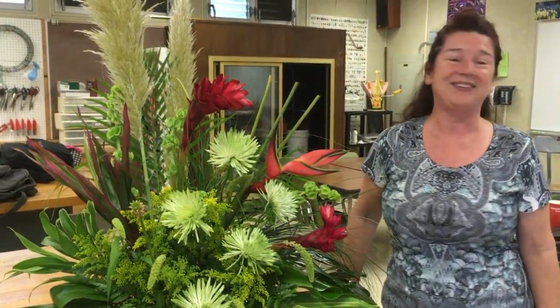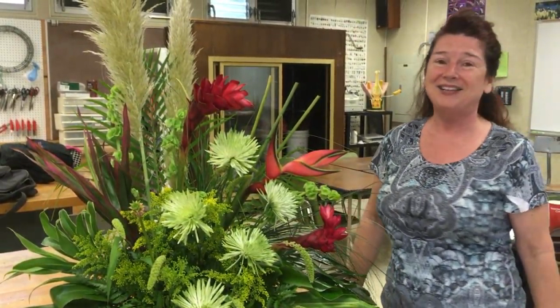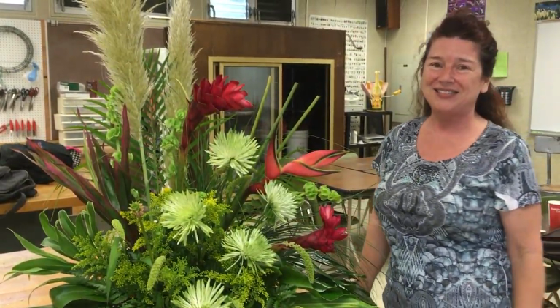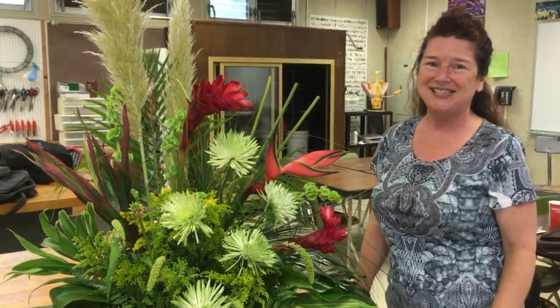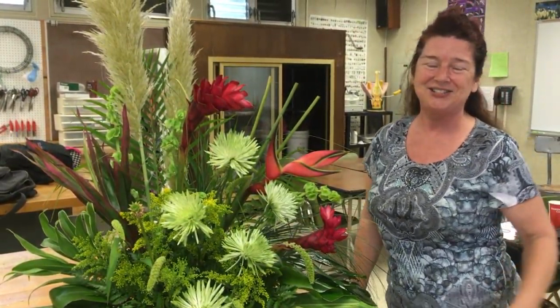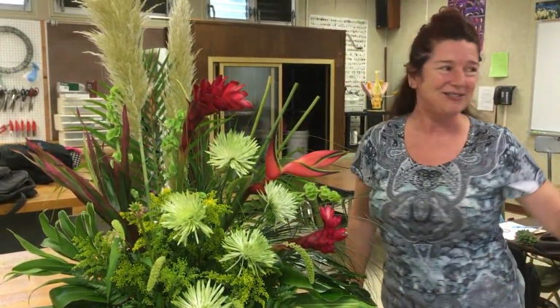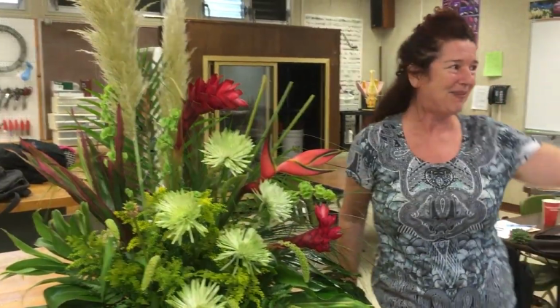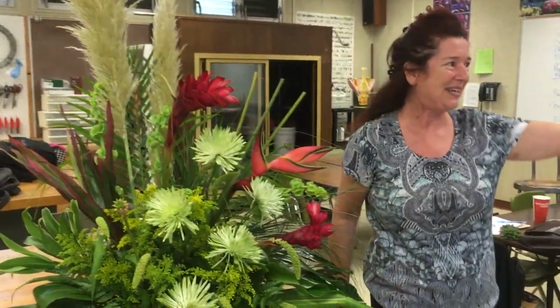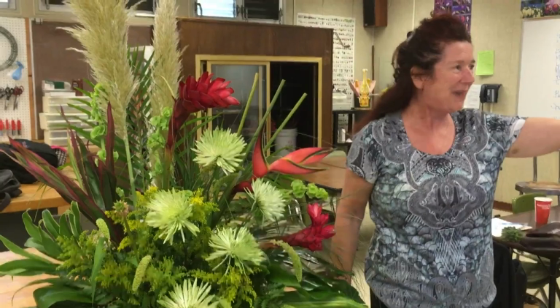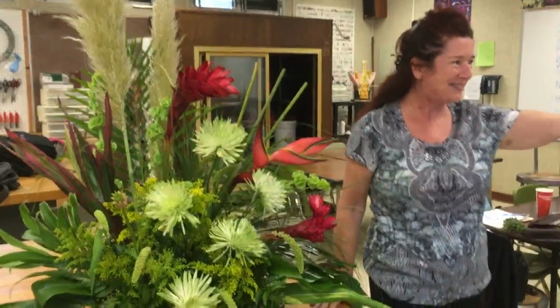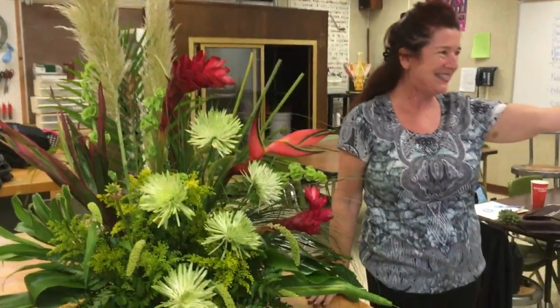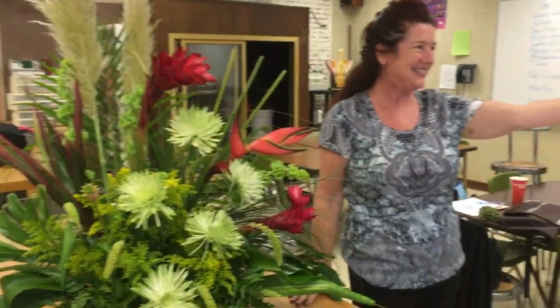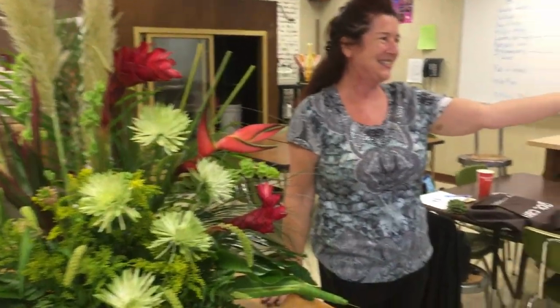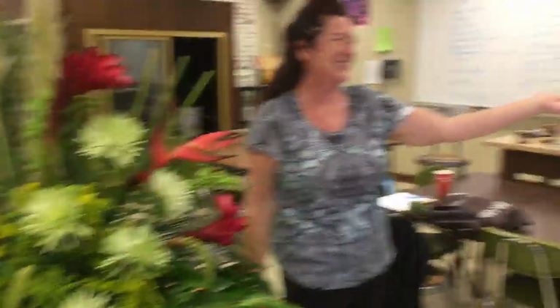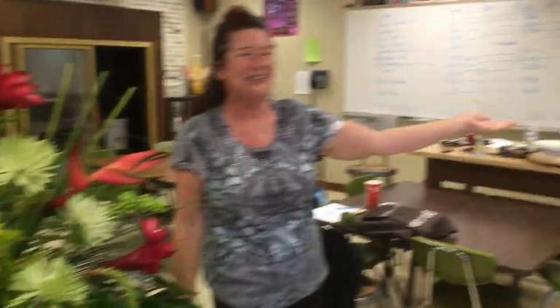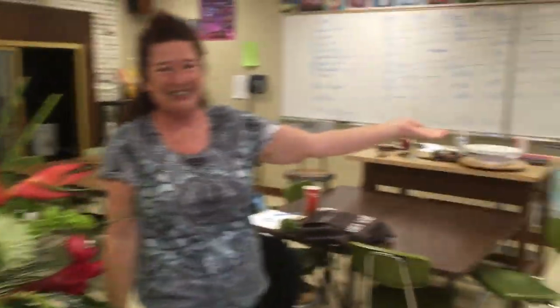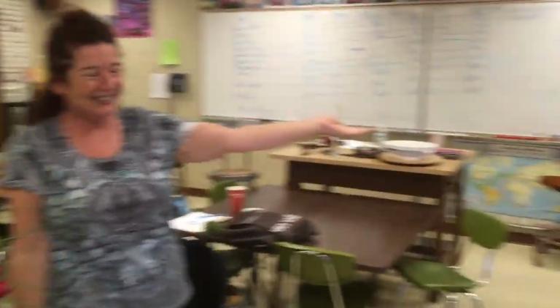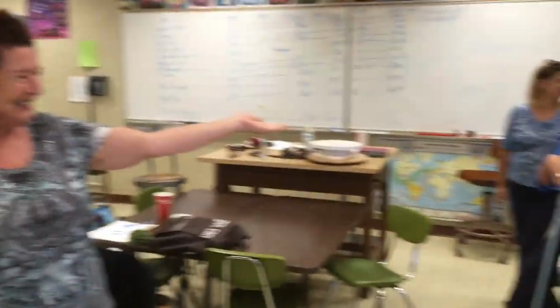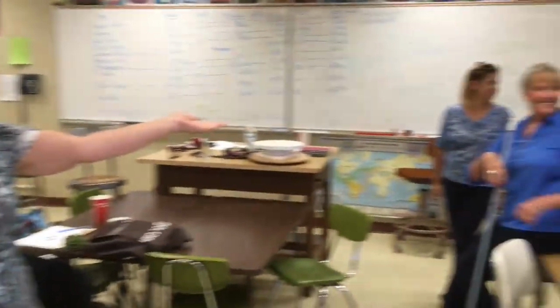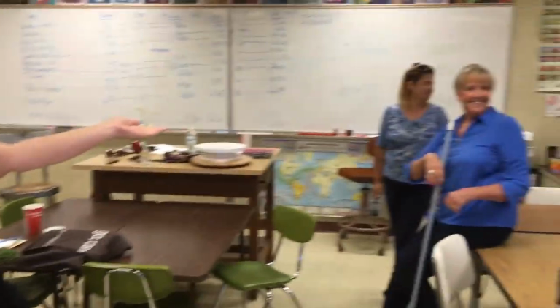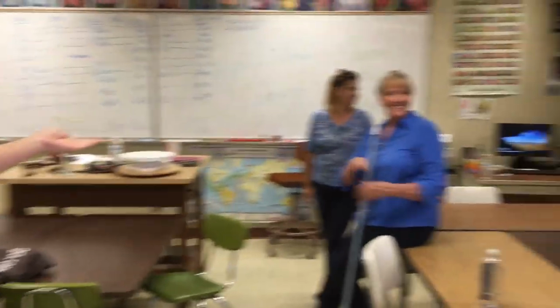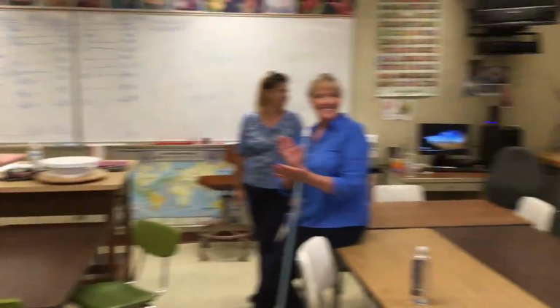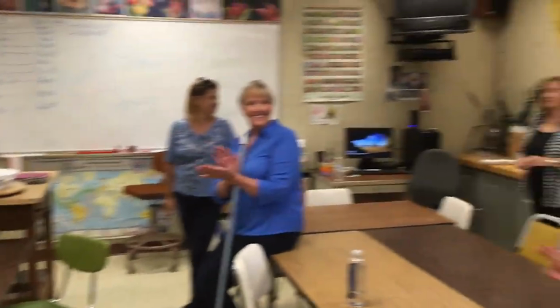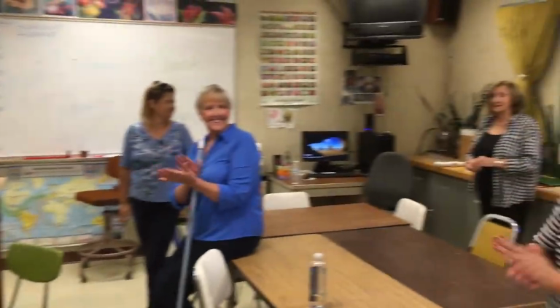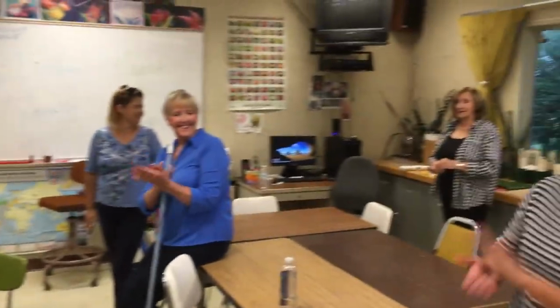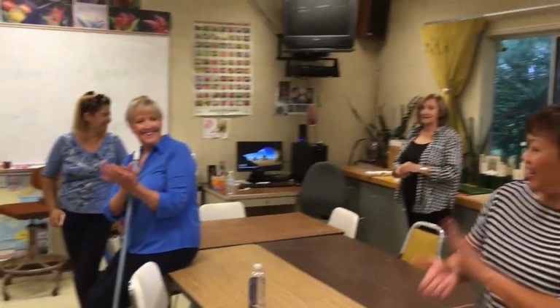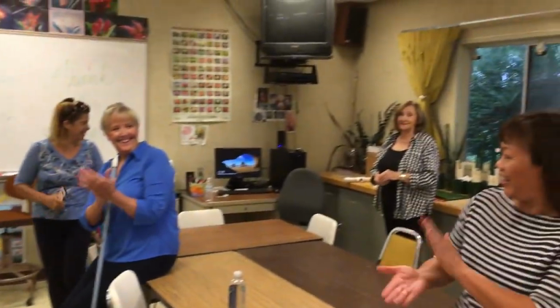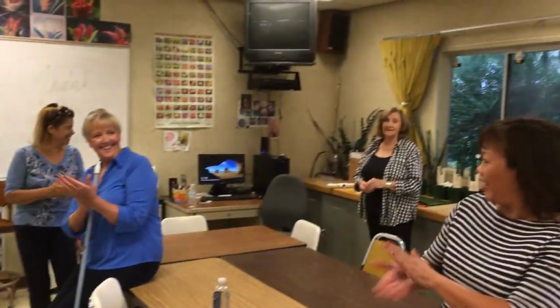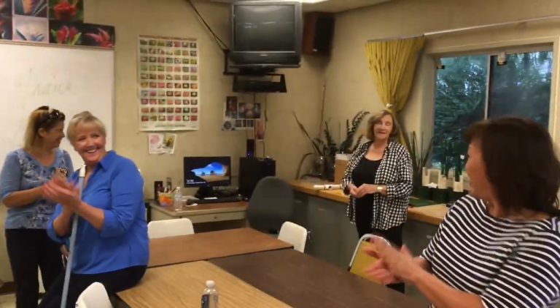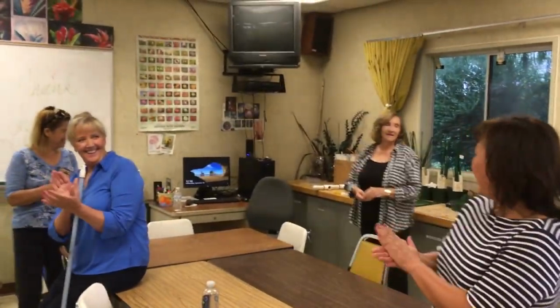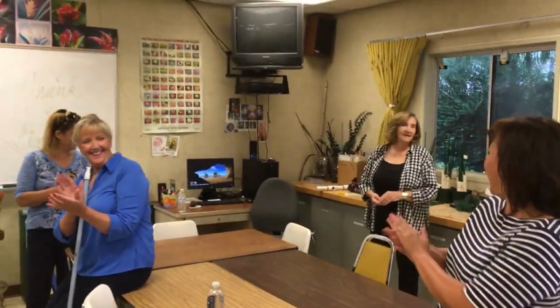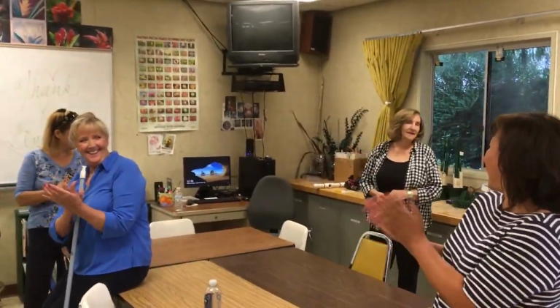We're in floral design with our lovely teacher, Betty Patterson Del Sol, who's shy, but thank you, Betty.